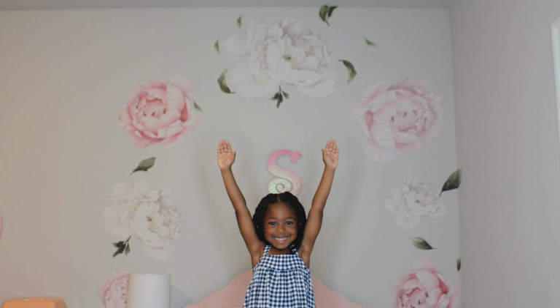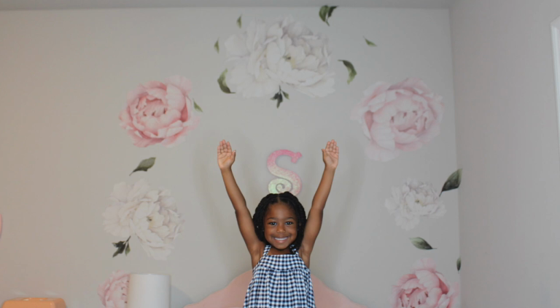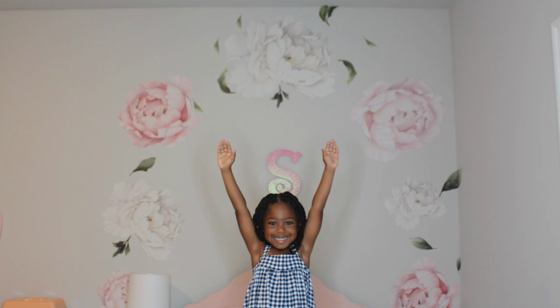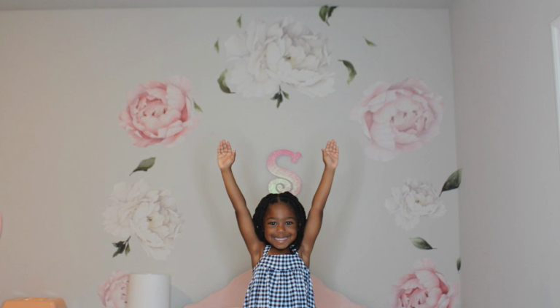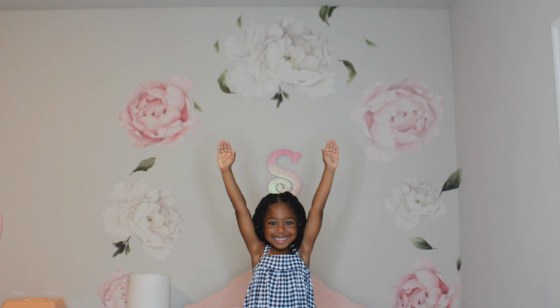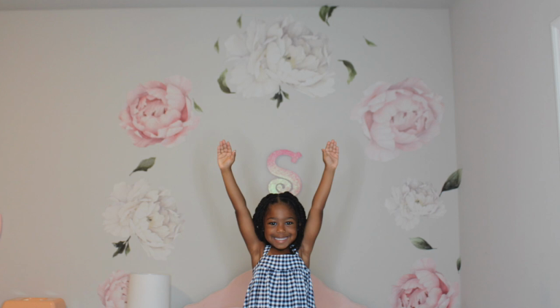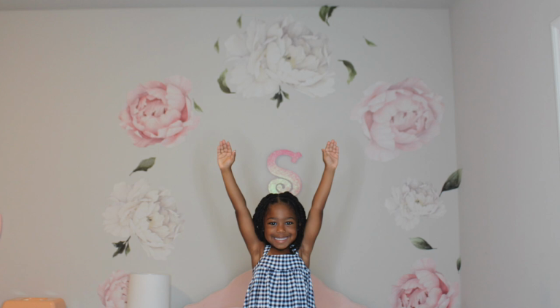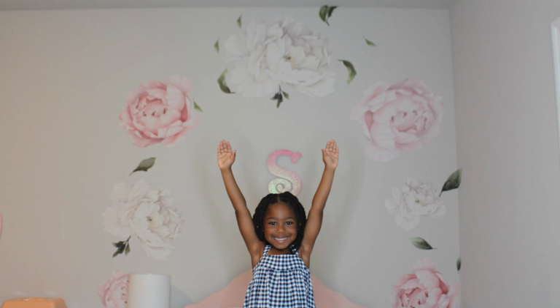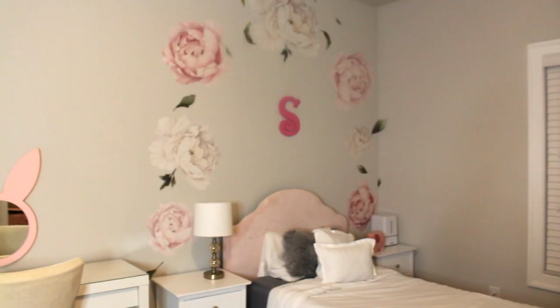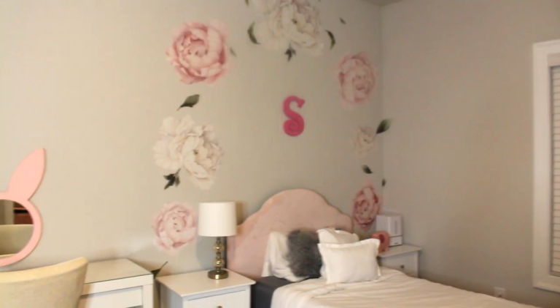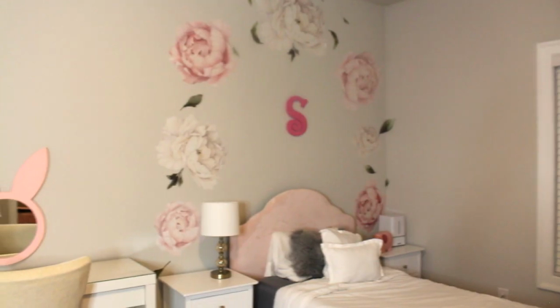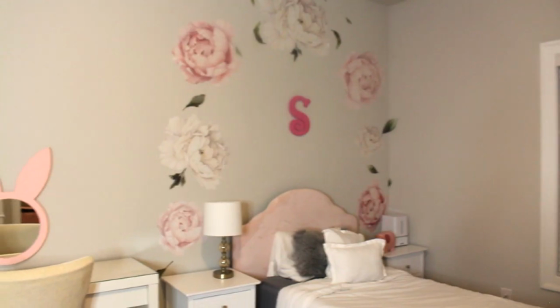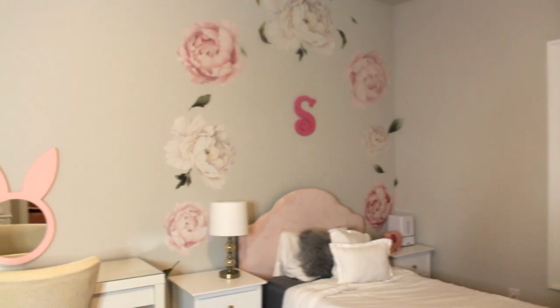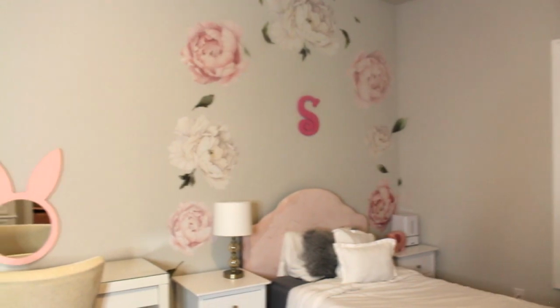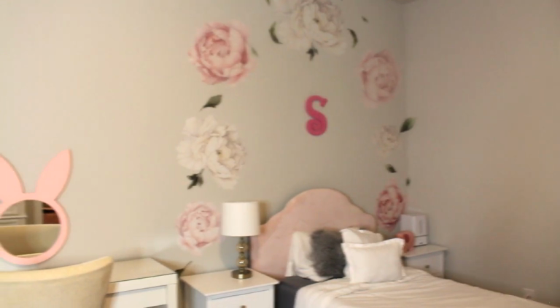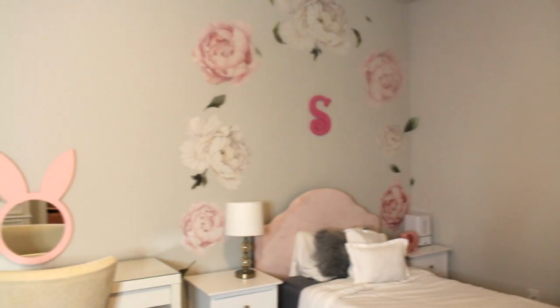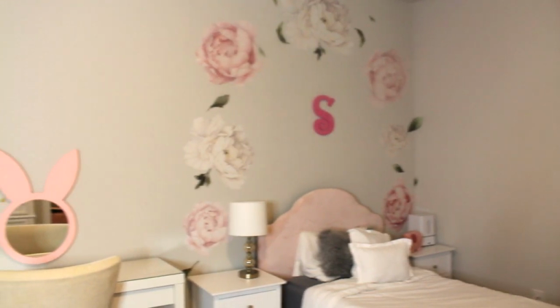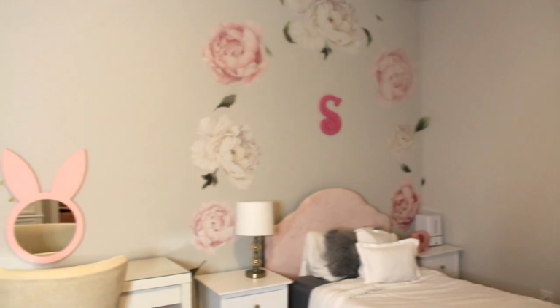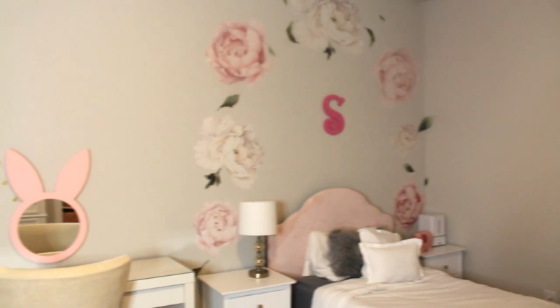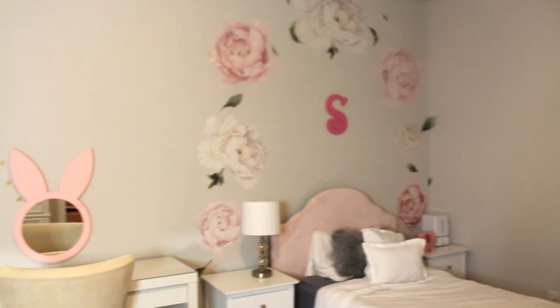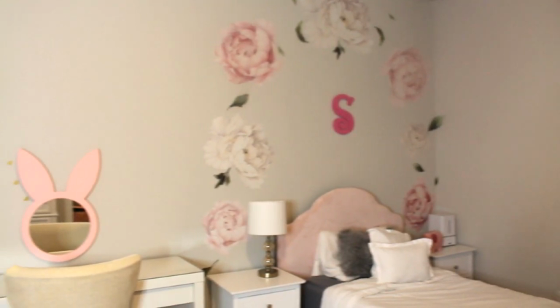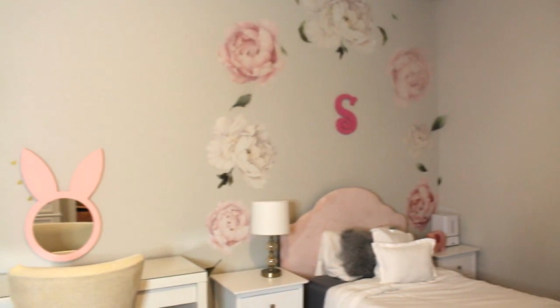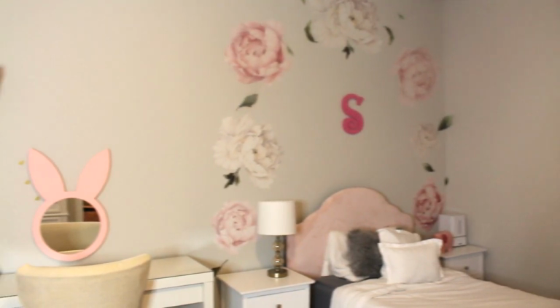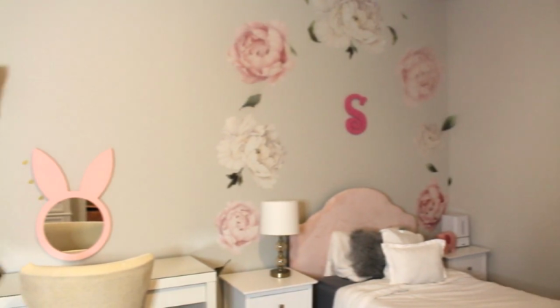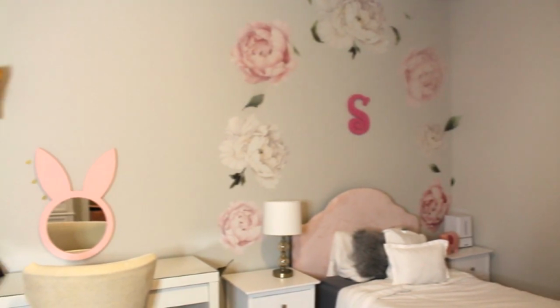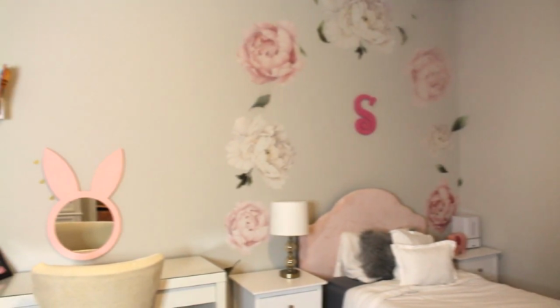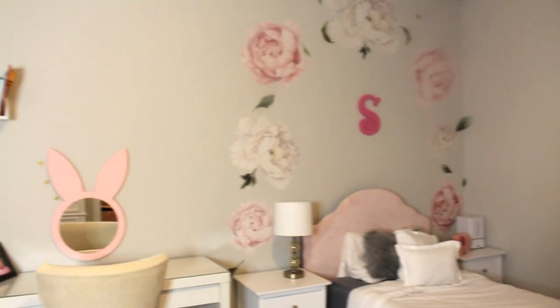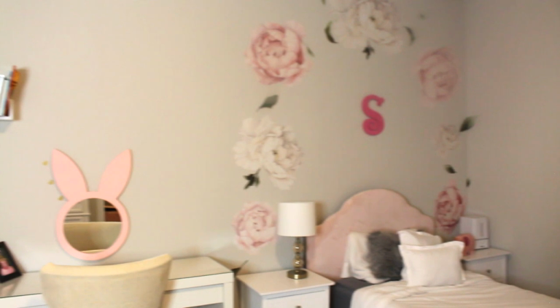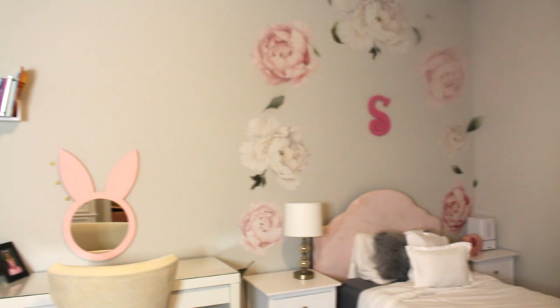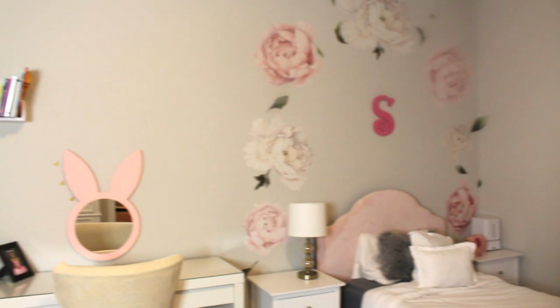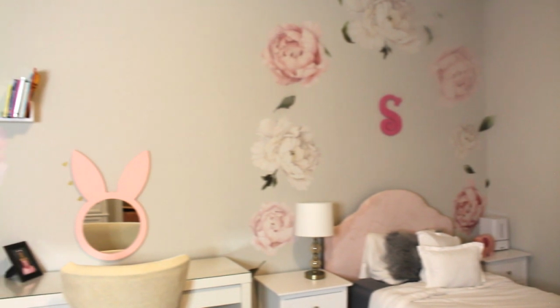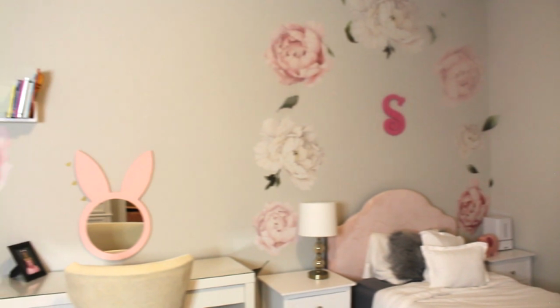She's loving her room, and this is how it came out. We love it so much. Make sure you're subscribed because we'll be doing a full room tour very soon.